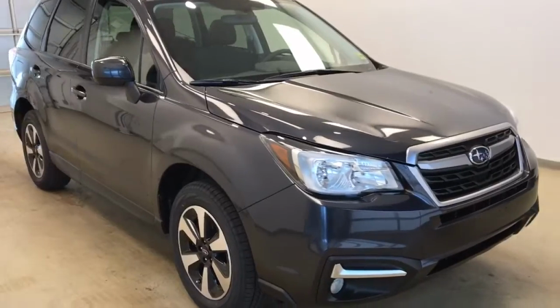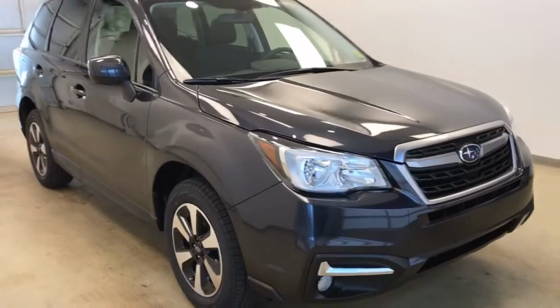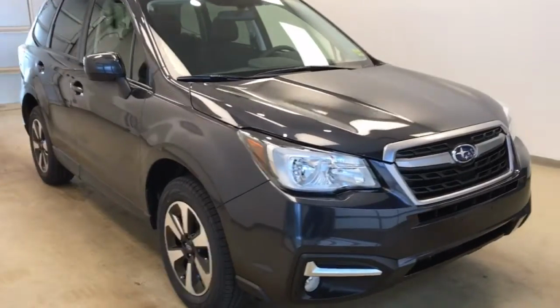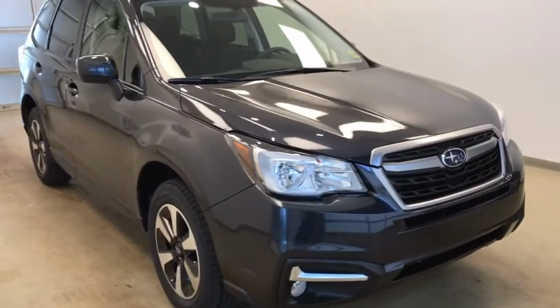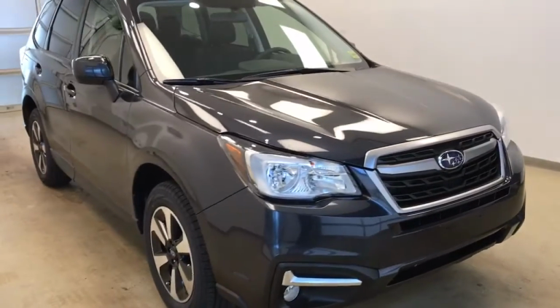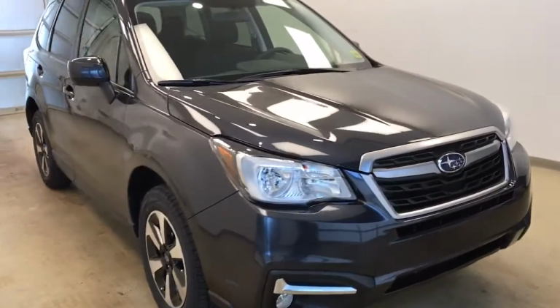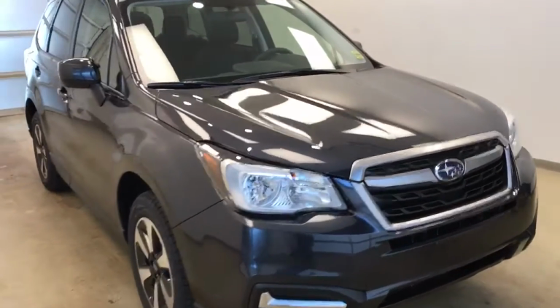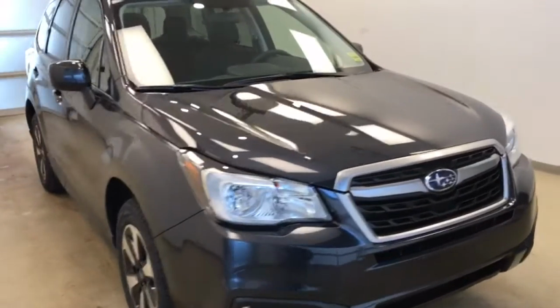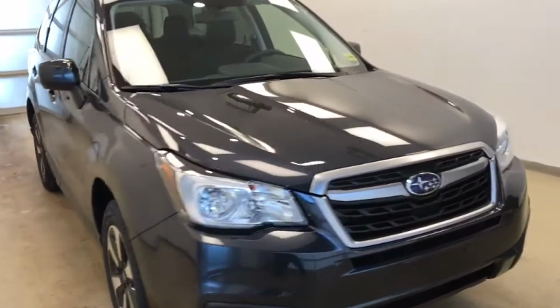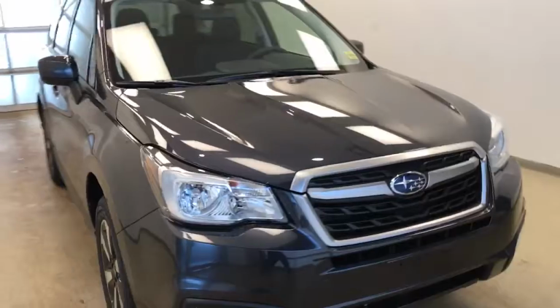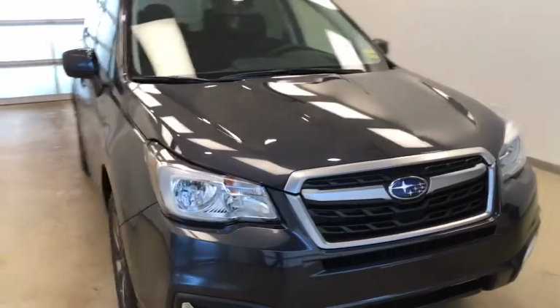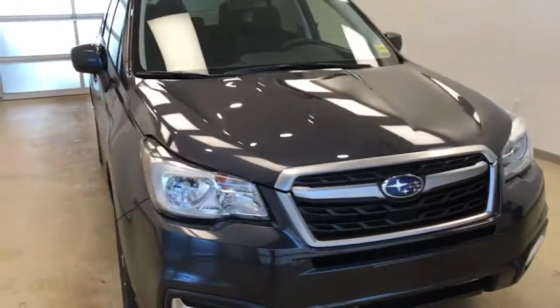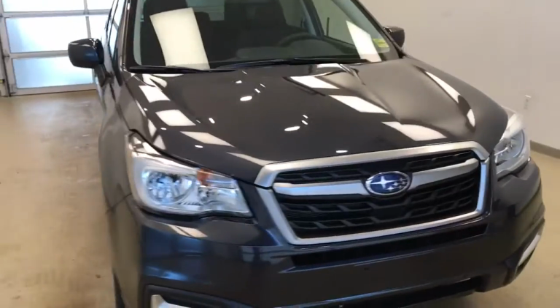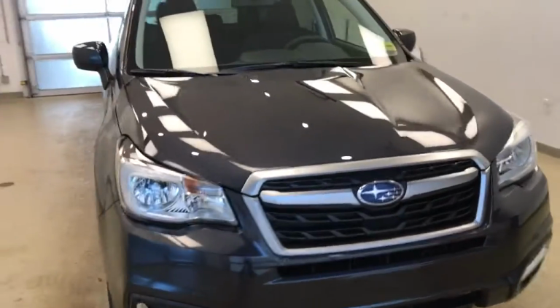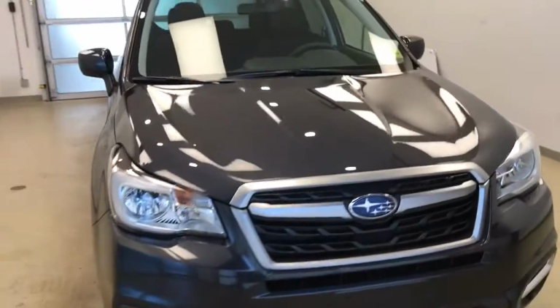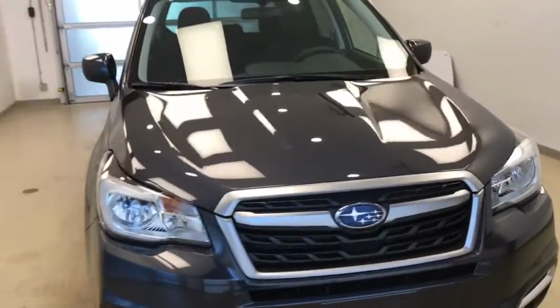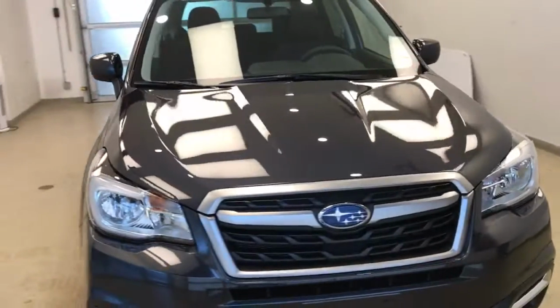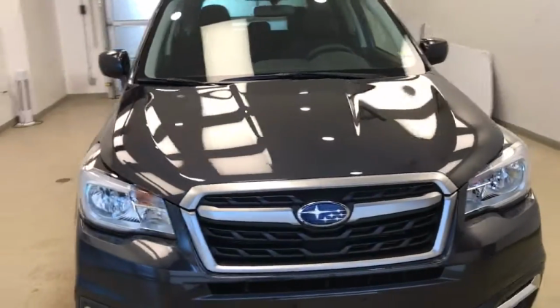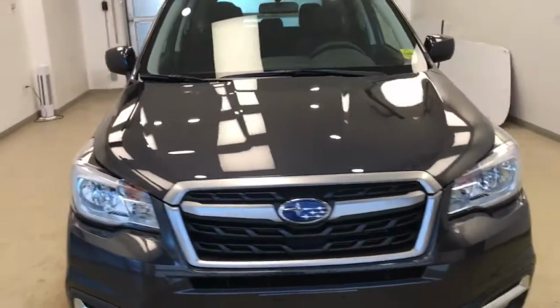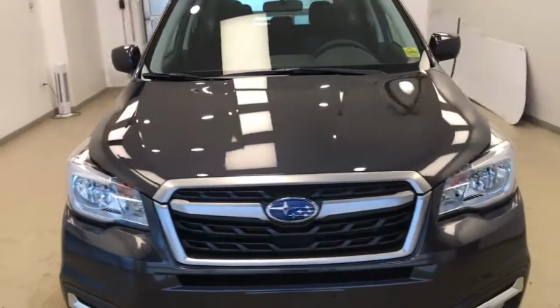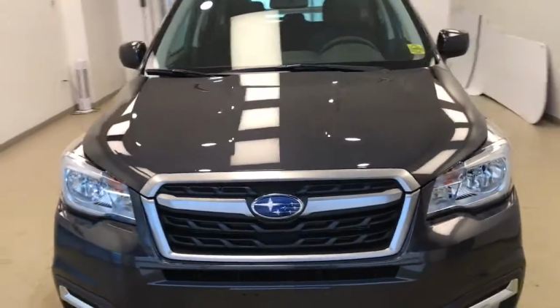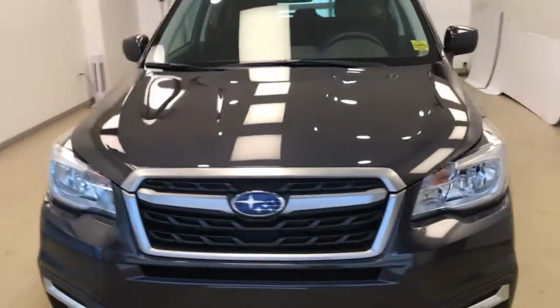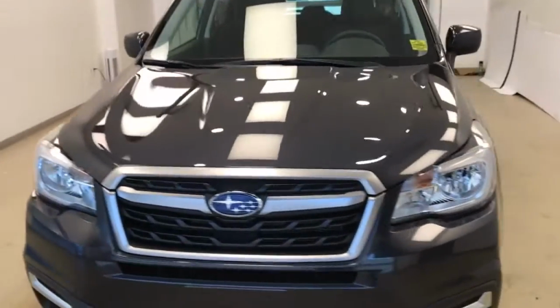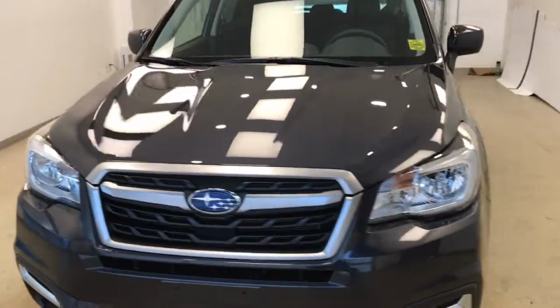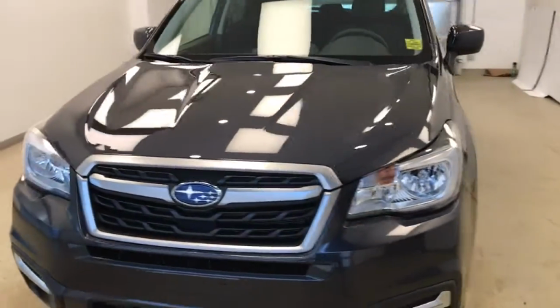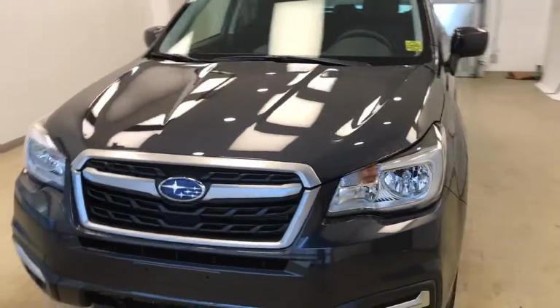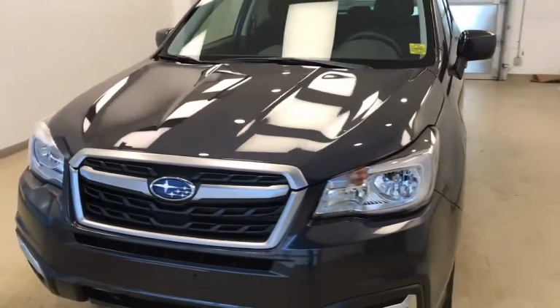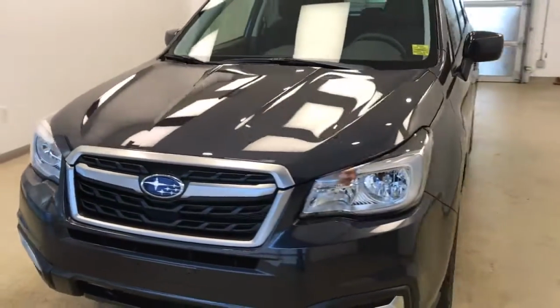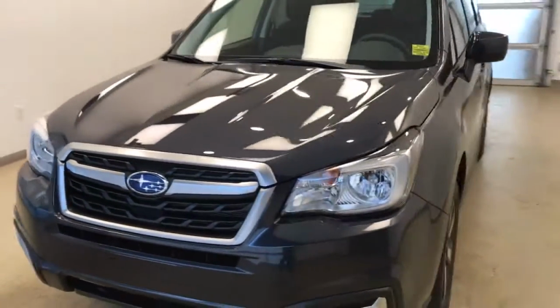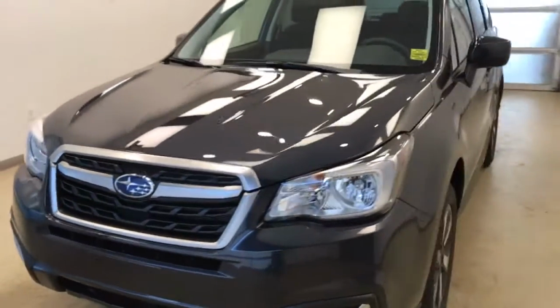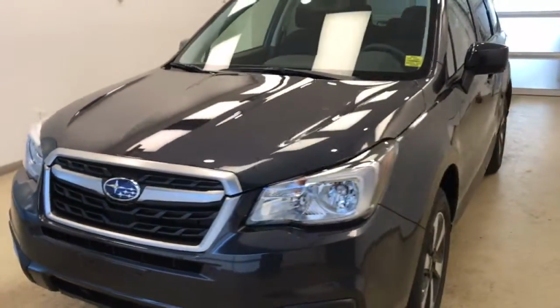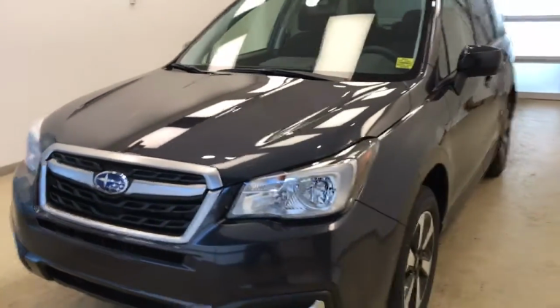Once again, this is stock number 184101 on a 2018 Subaru Forester, dark exterior color is dark green.